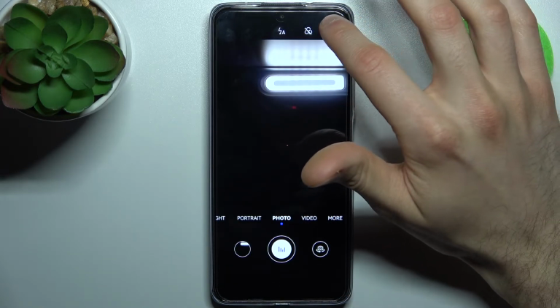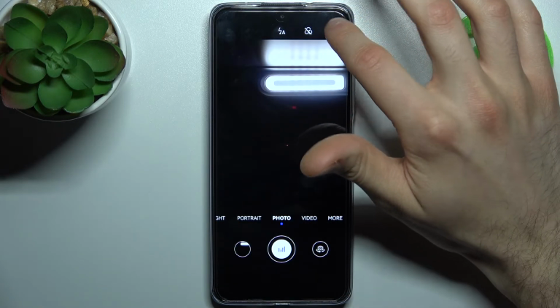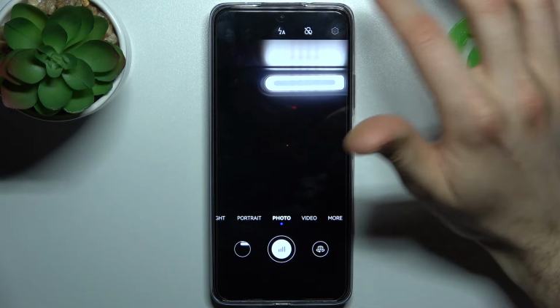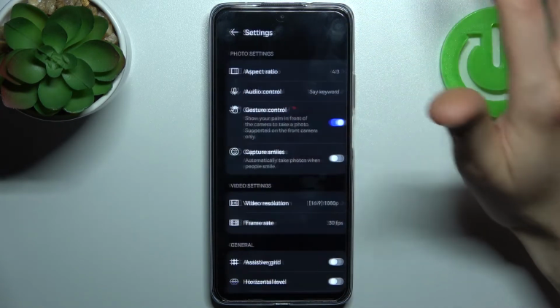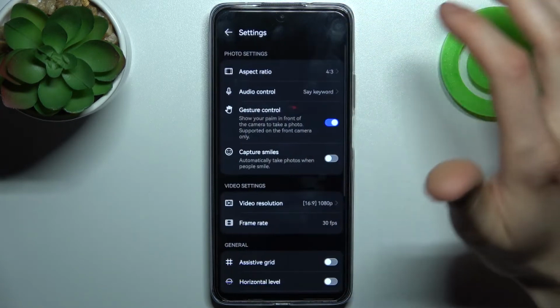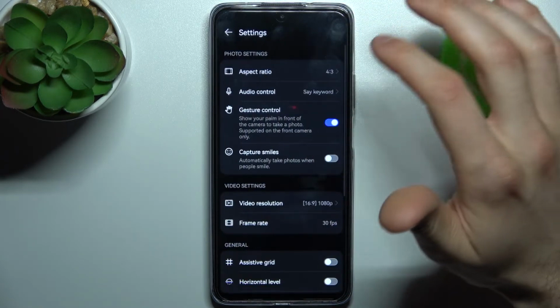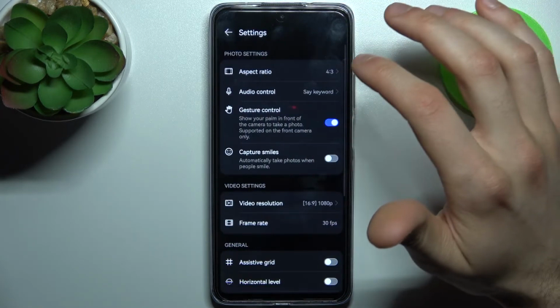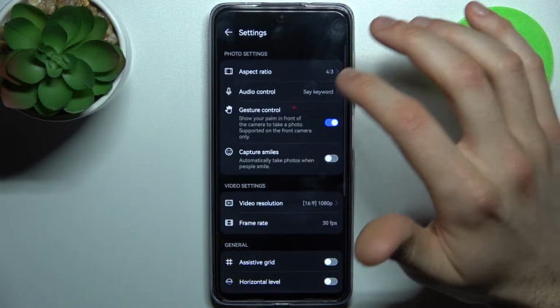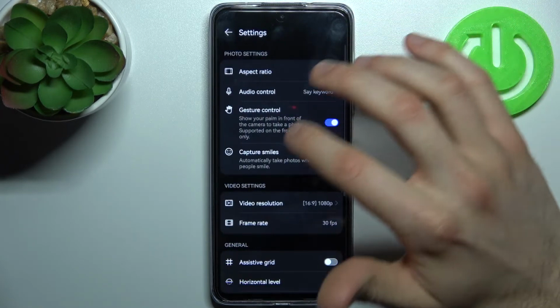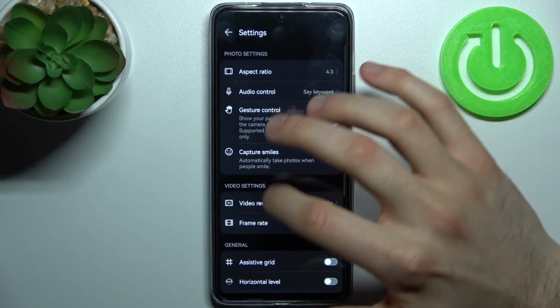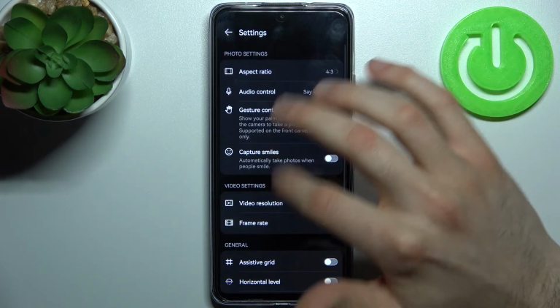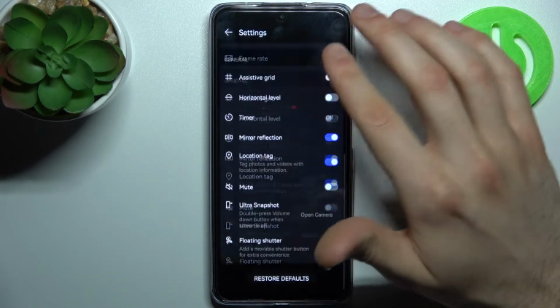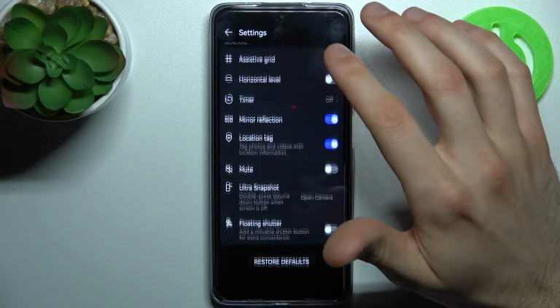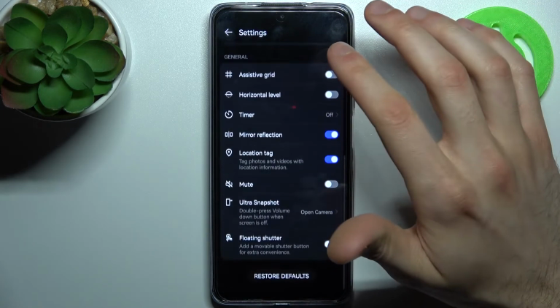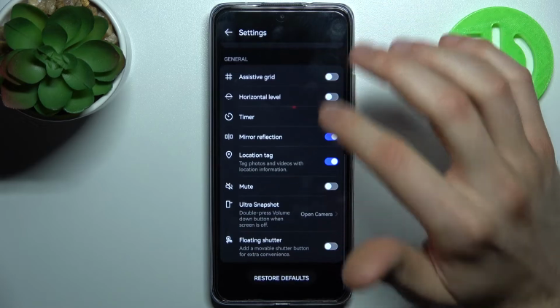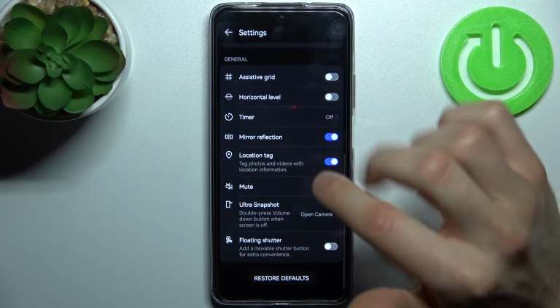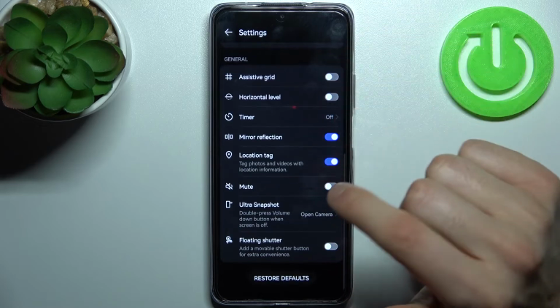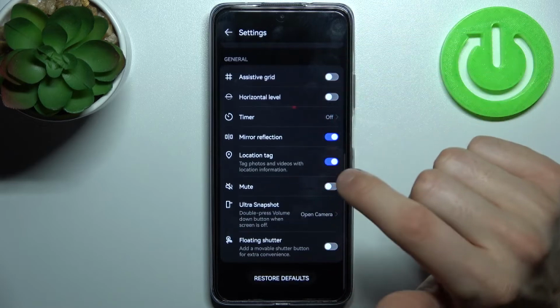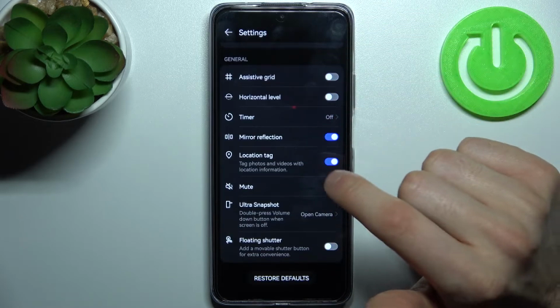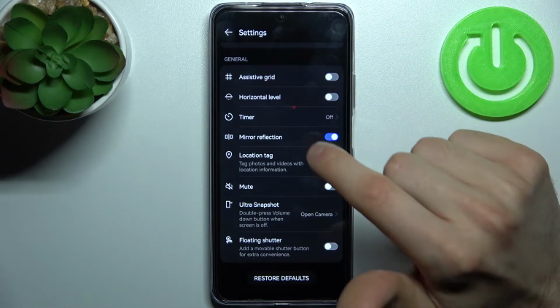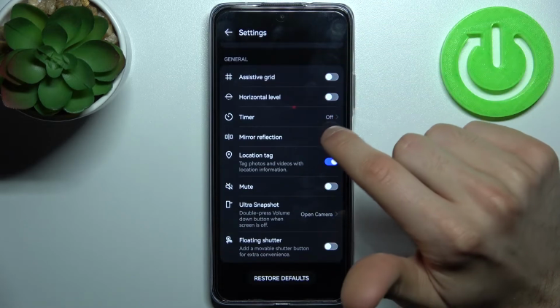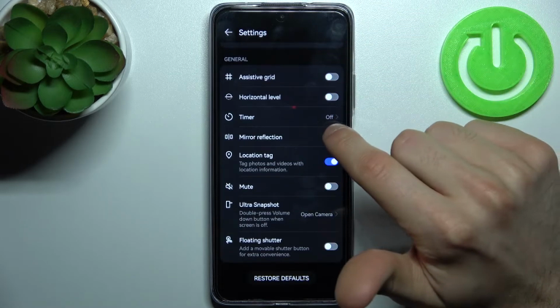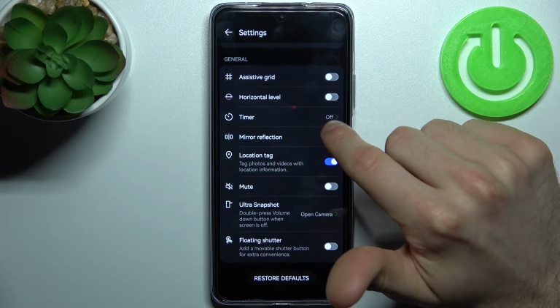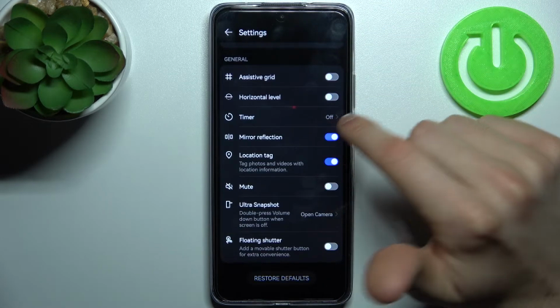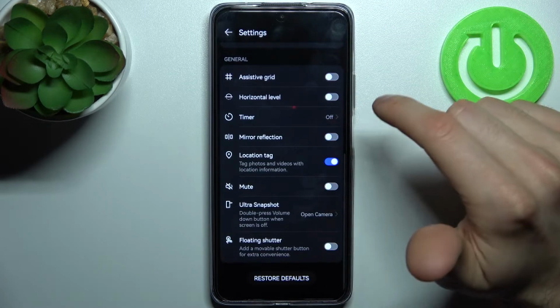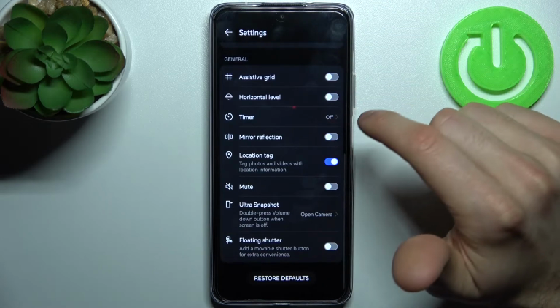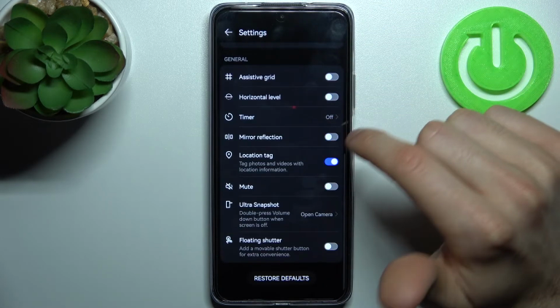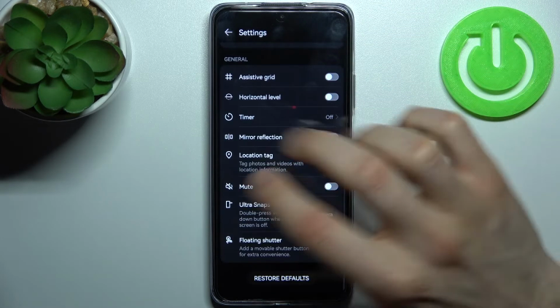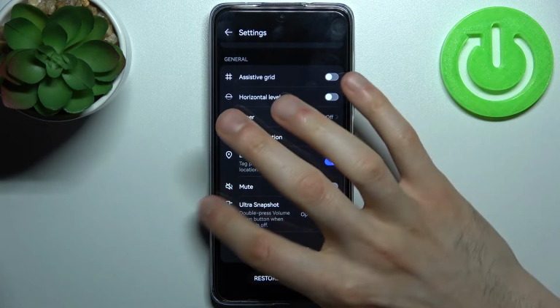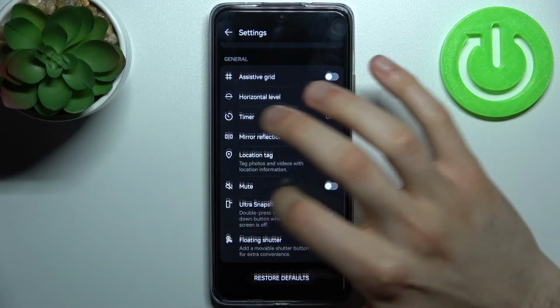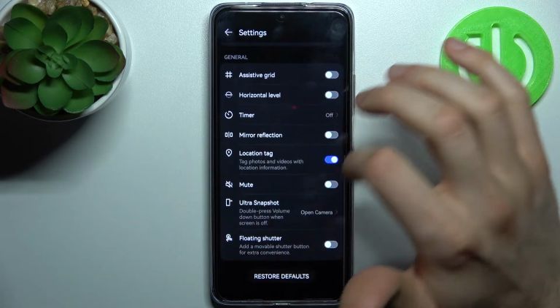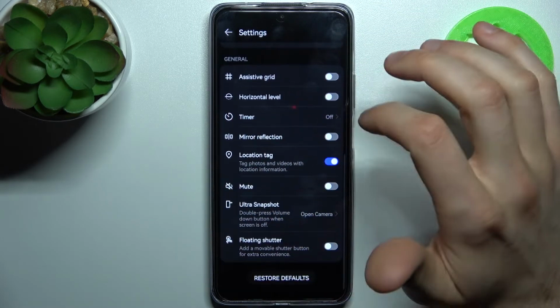You tap on the gear icon to go to camera settings, scroll down a bit, and here you can find Mirror Reflection.